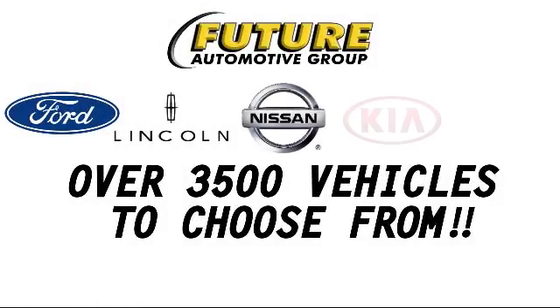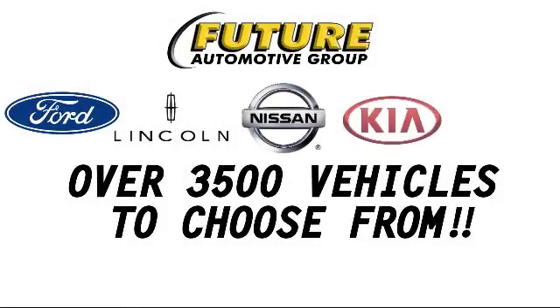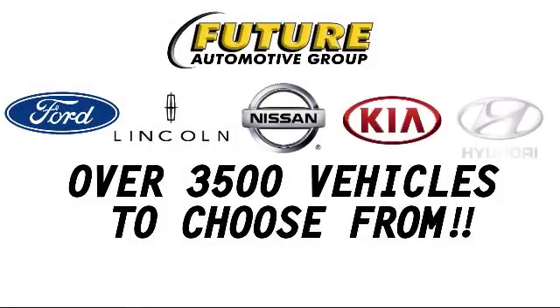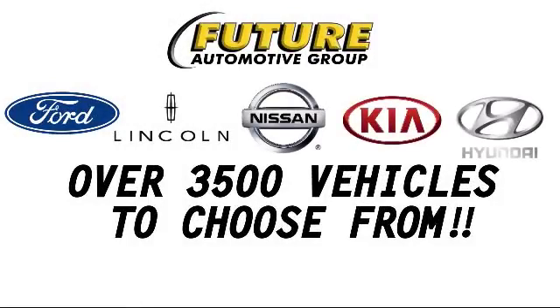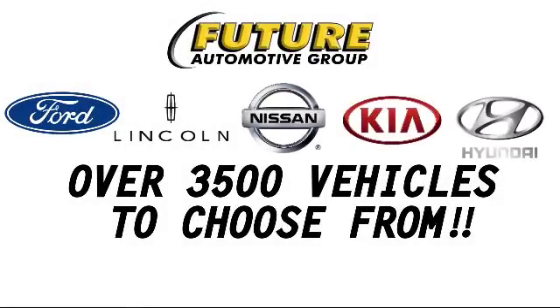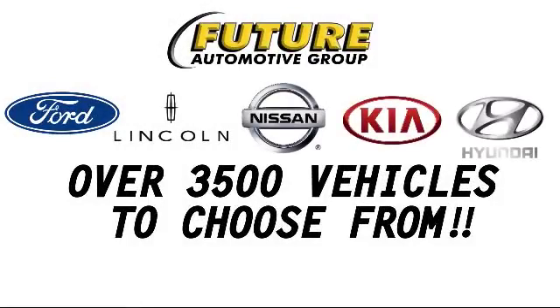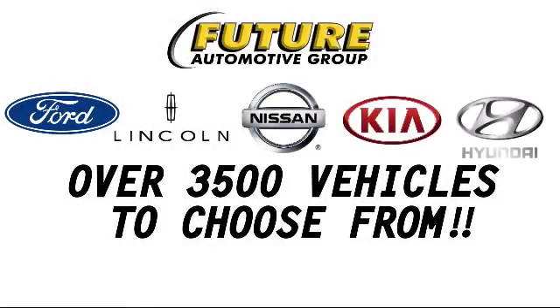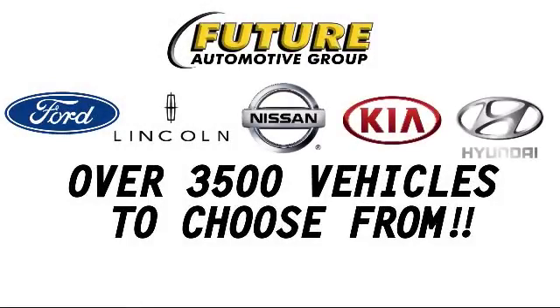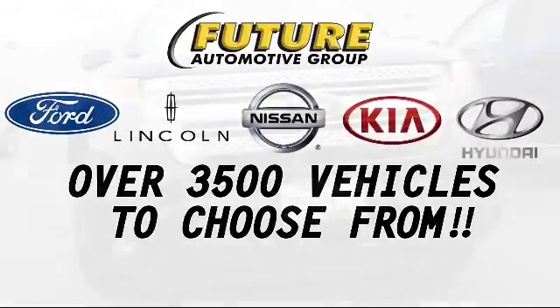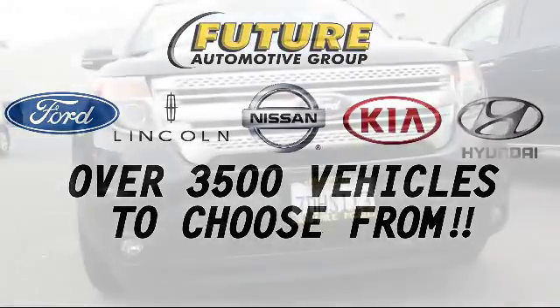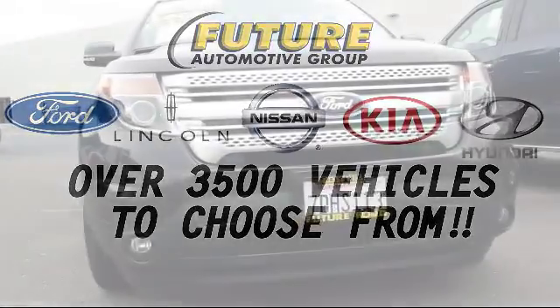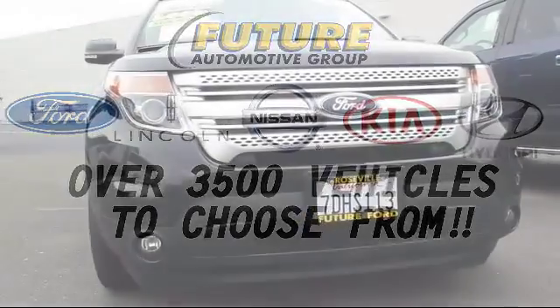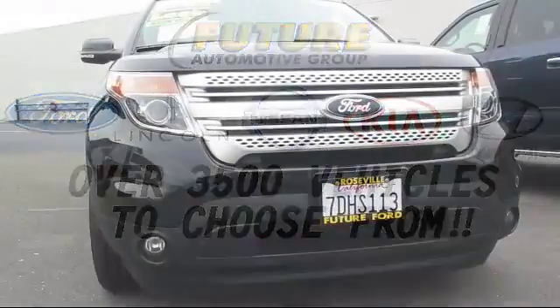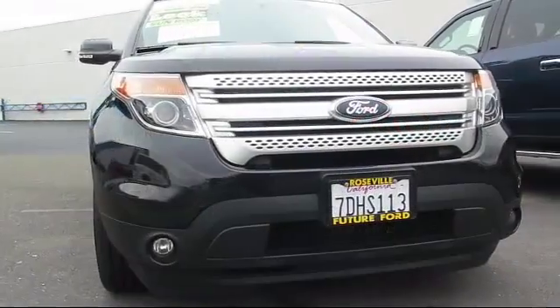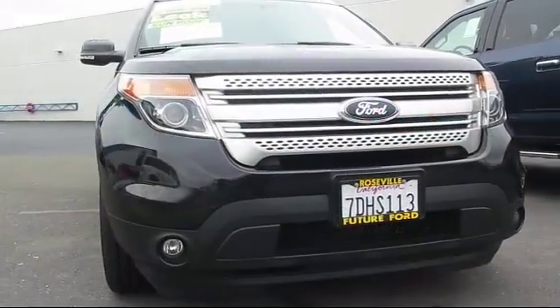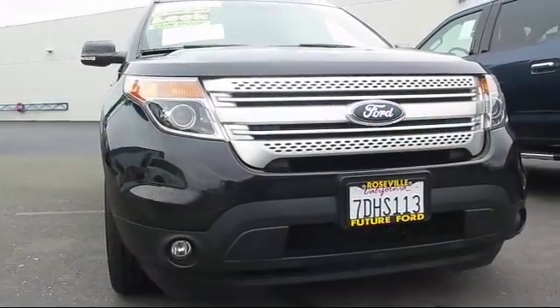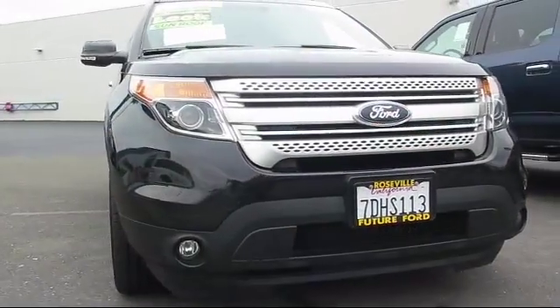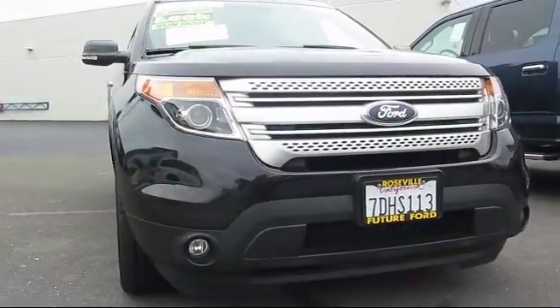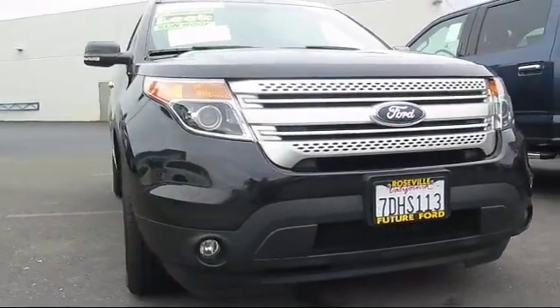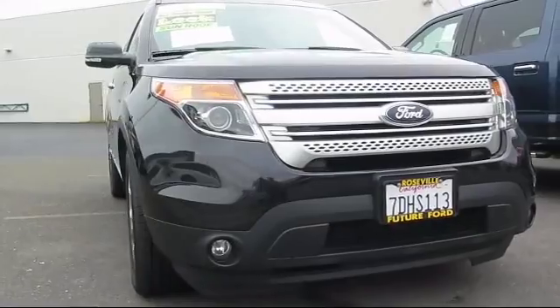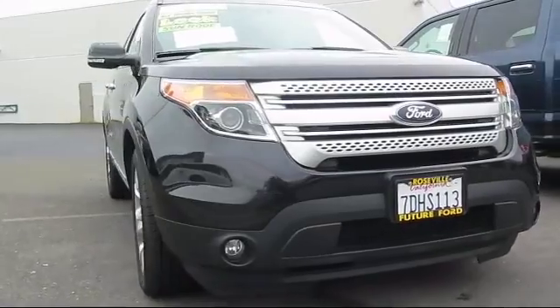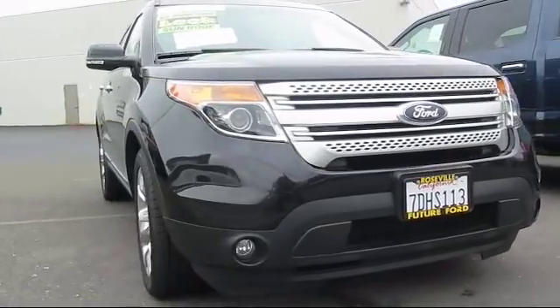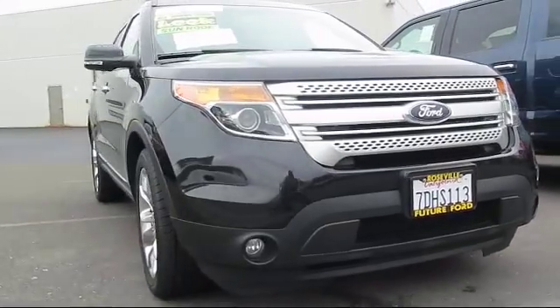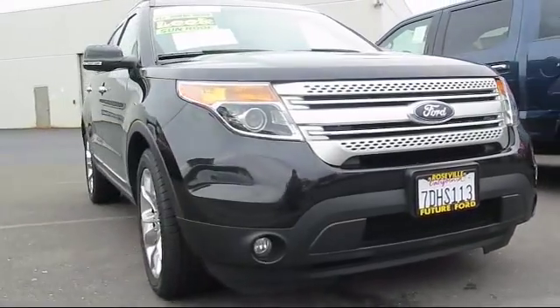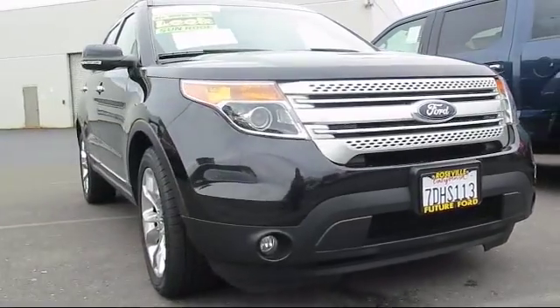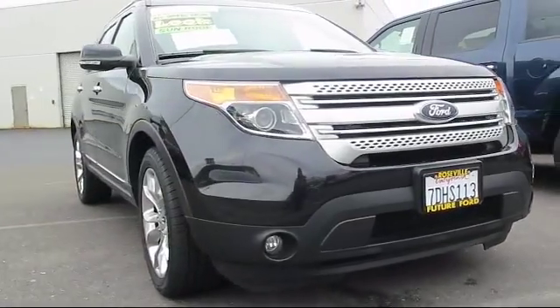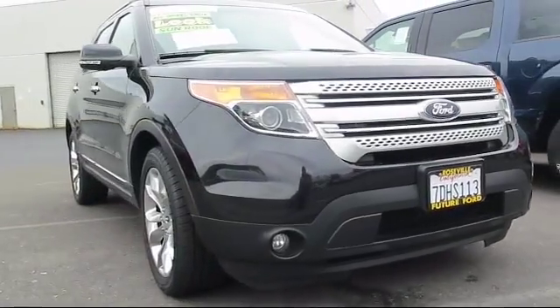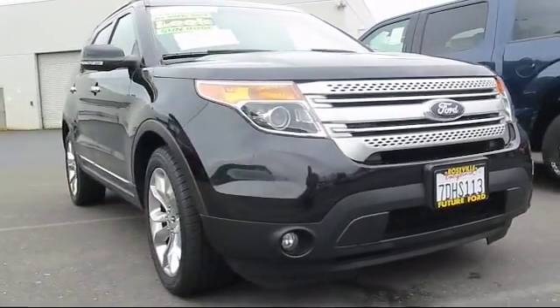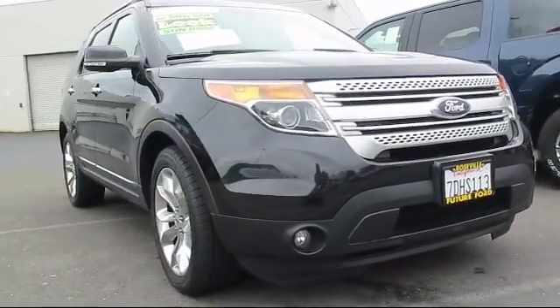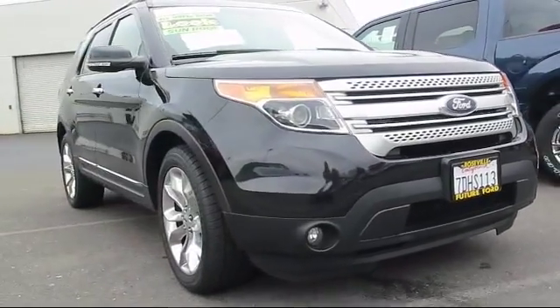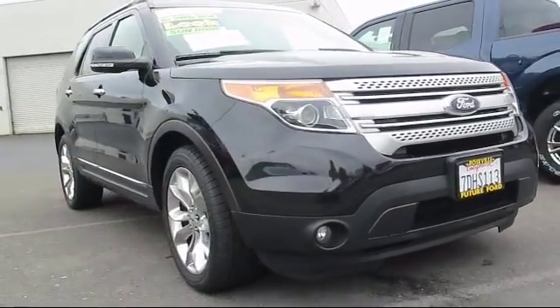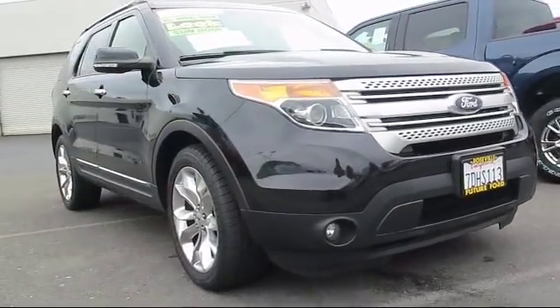For three generations, the Future Automotive Group has been Northern California's premier automotive dealer group.